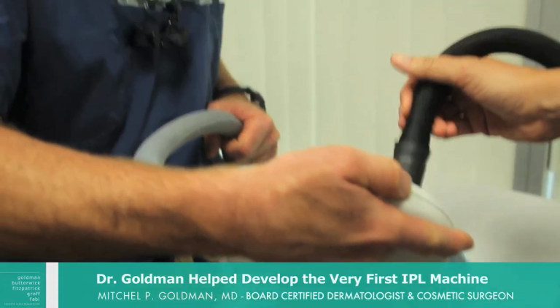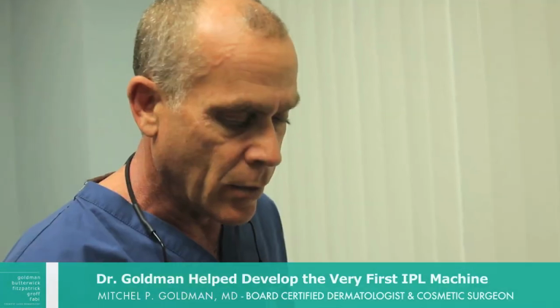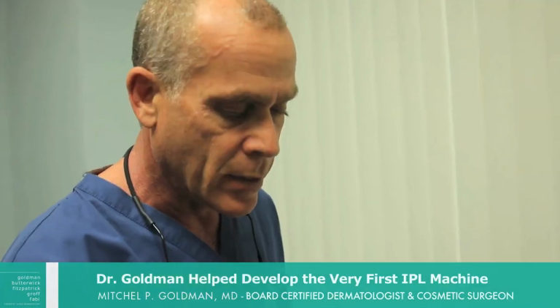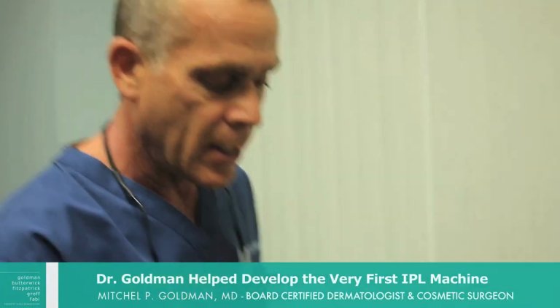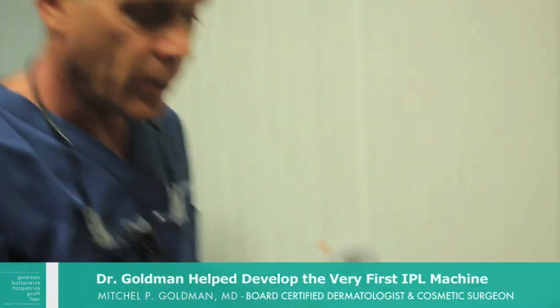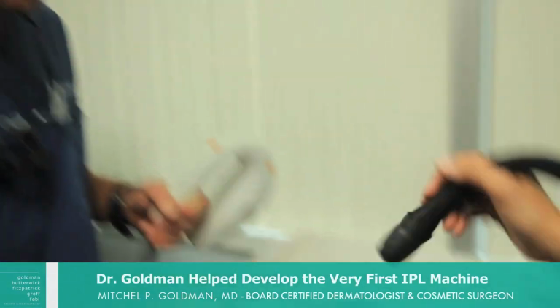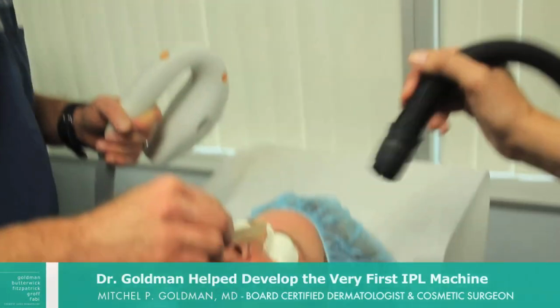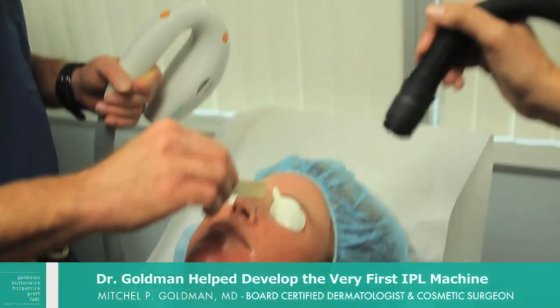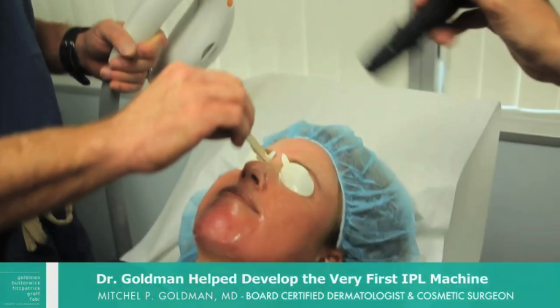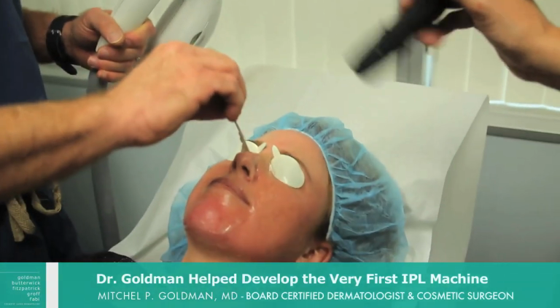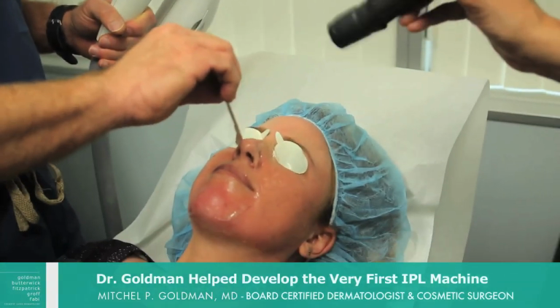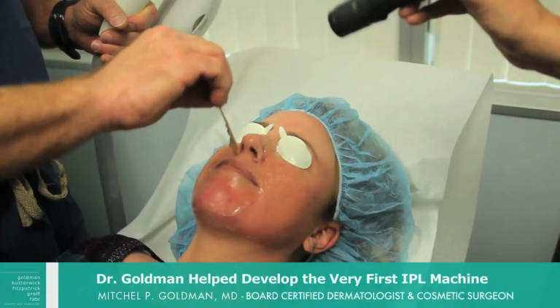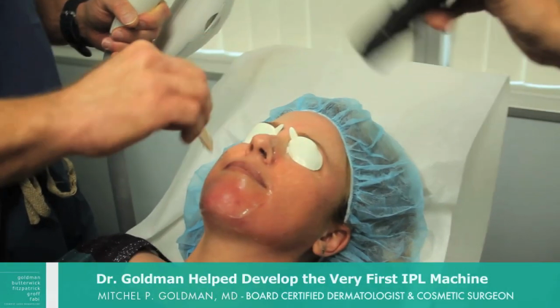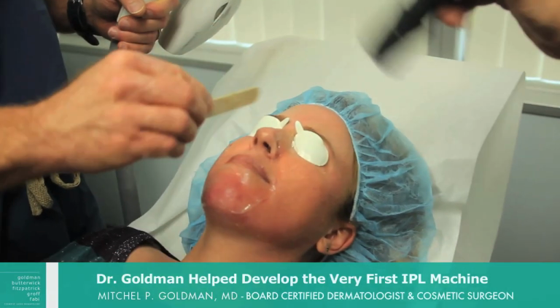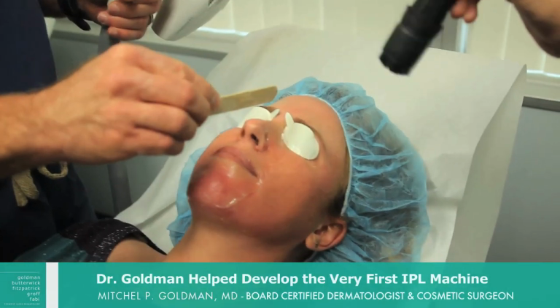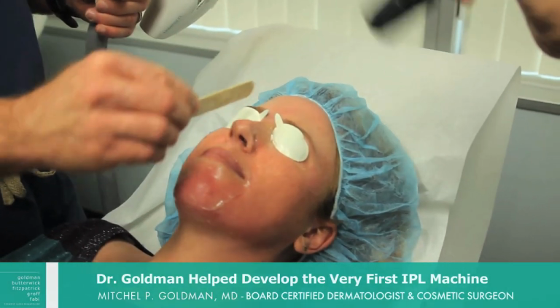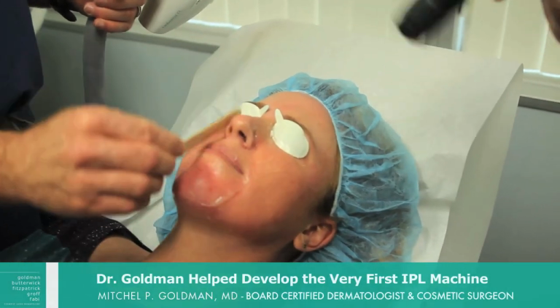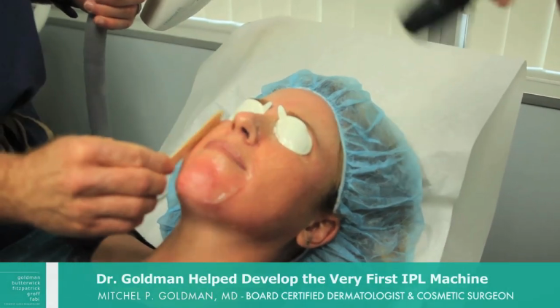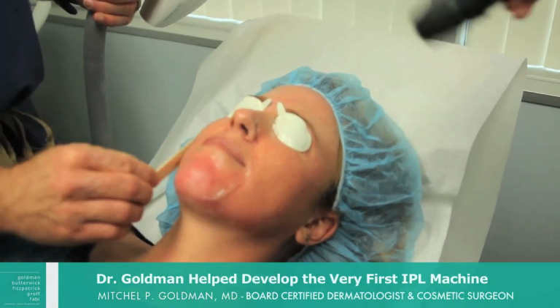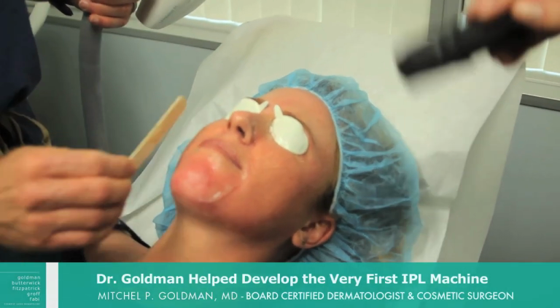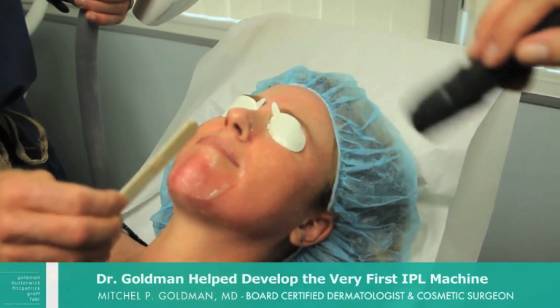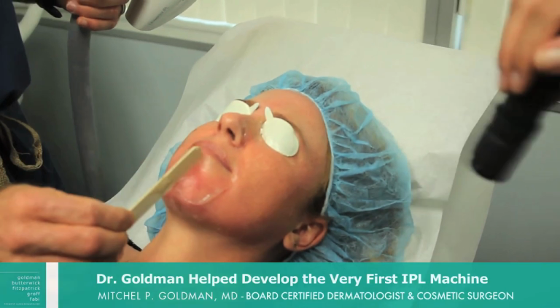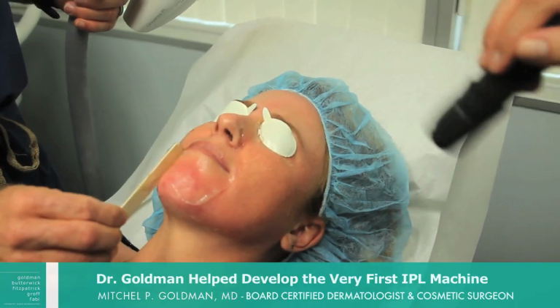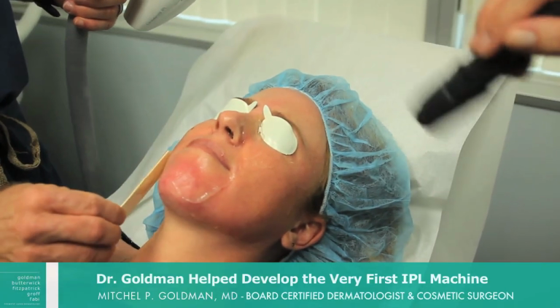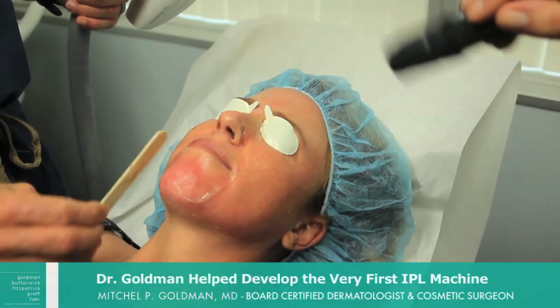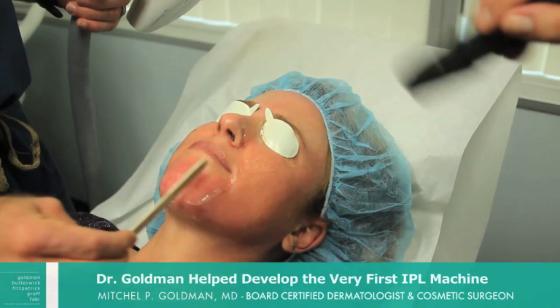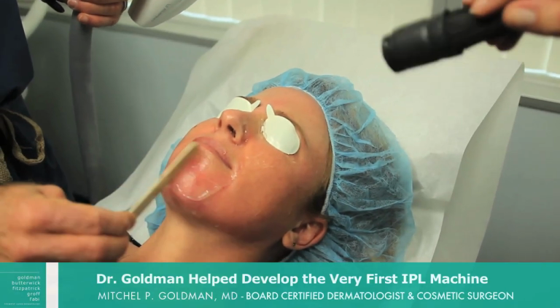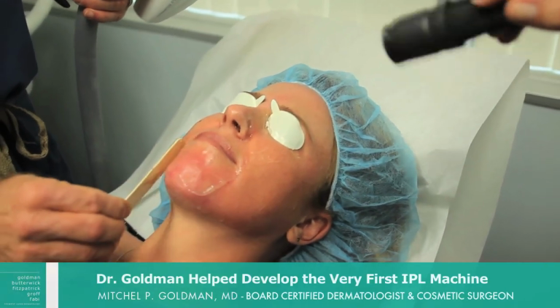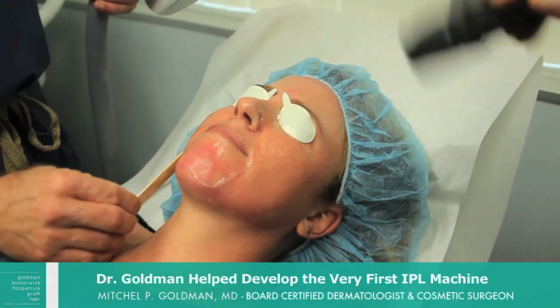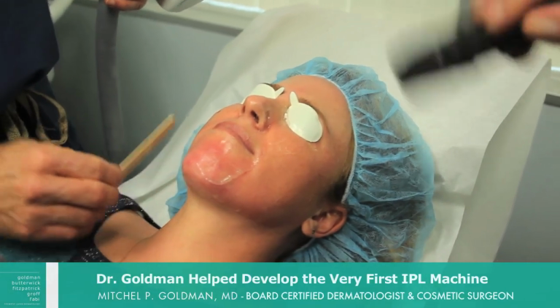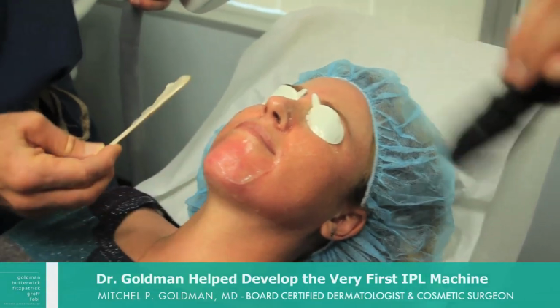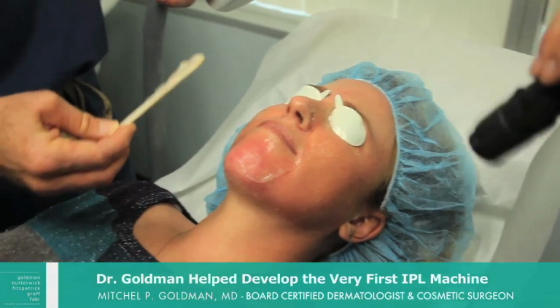You can see that there's no crusting on the face, but the sun-damaged spots will slowly fade over the next three to four weeks.